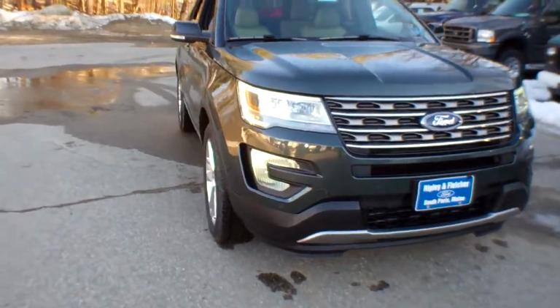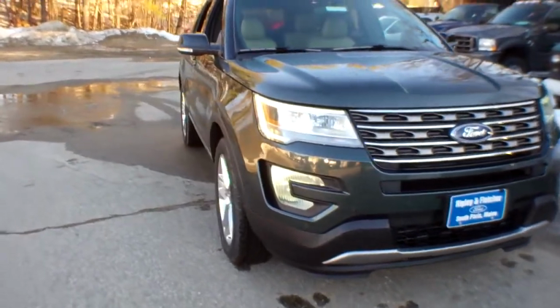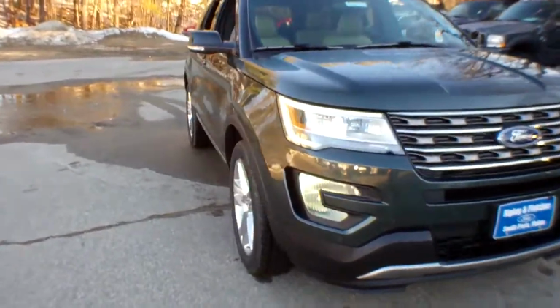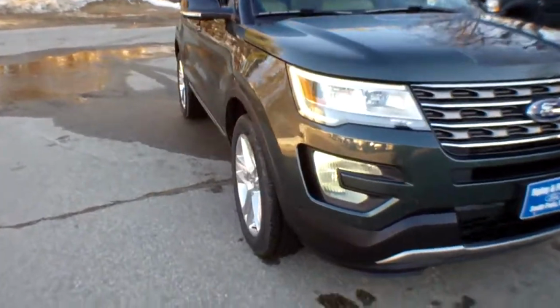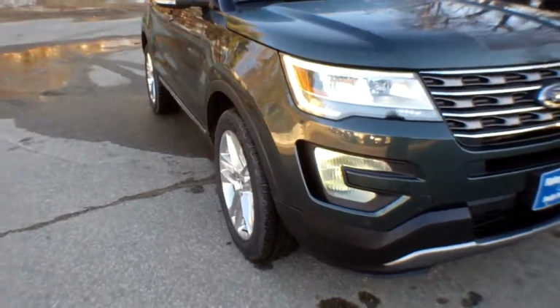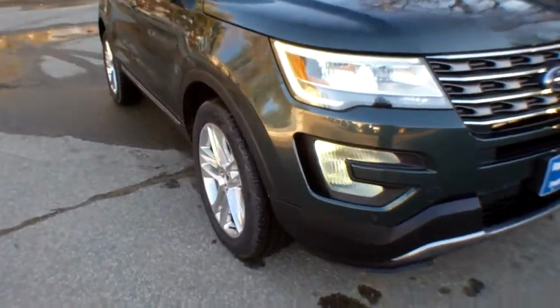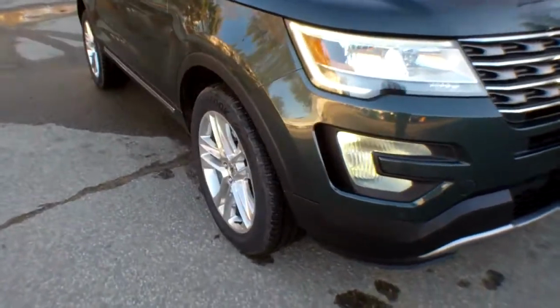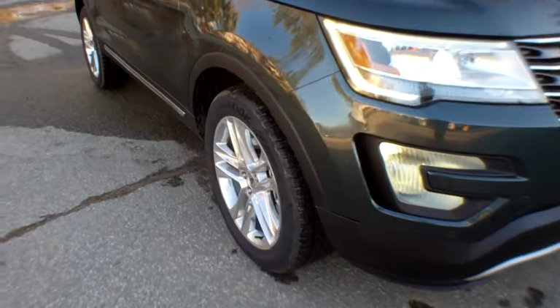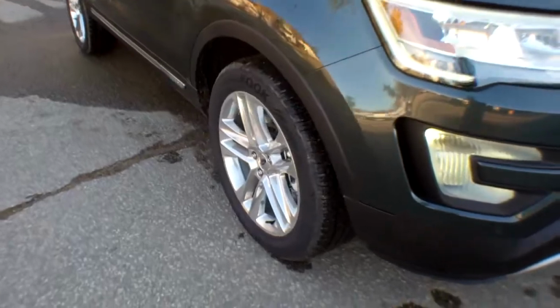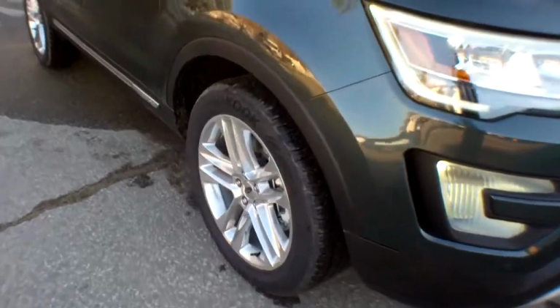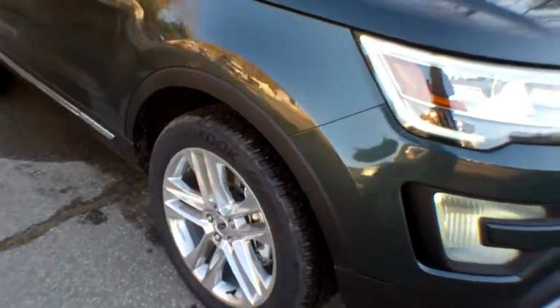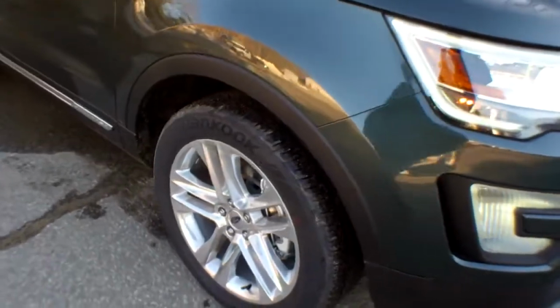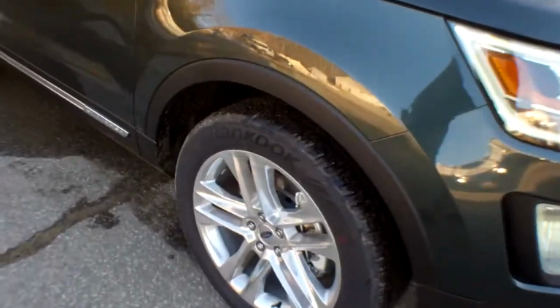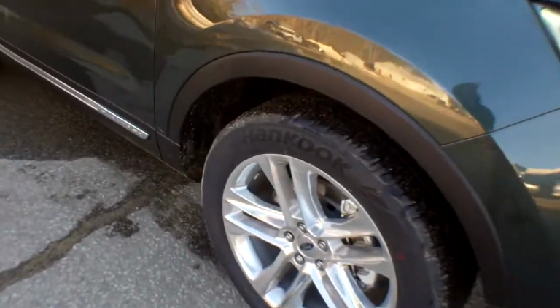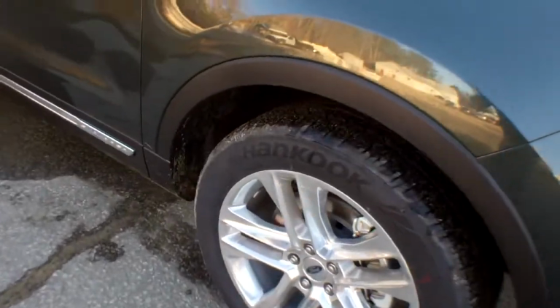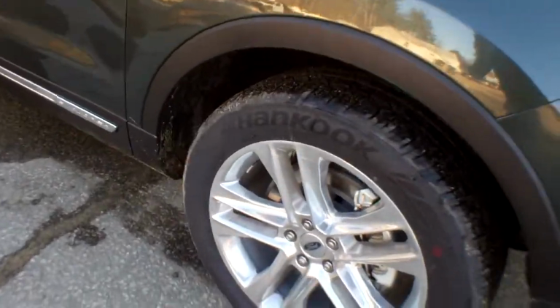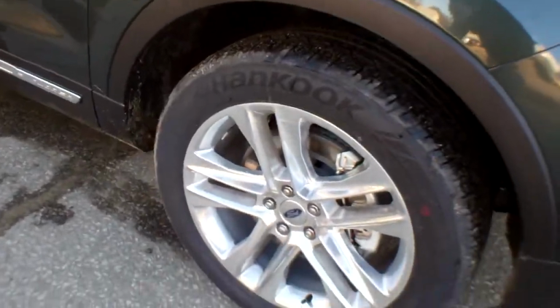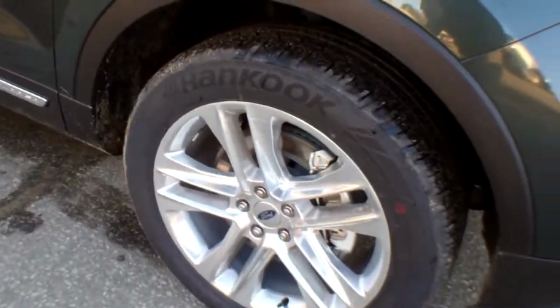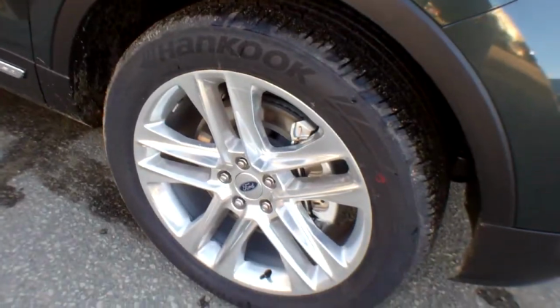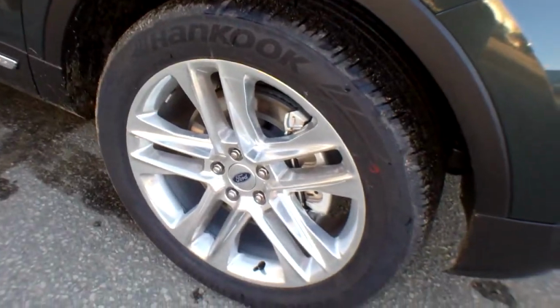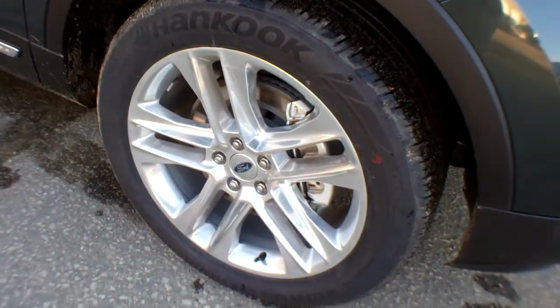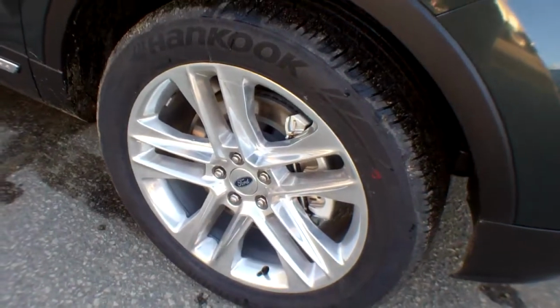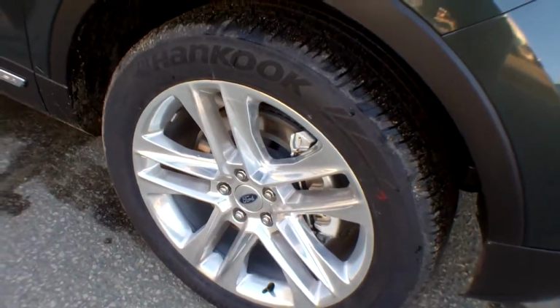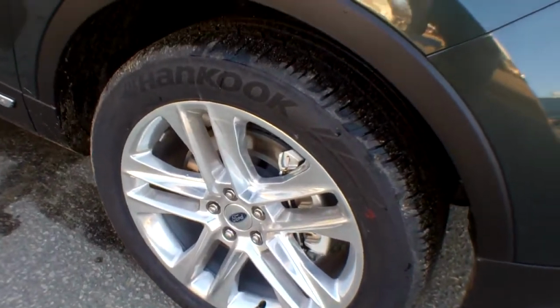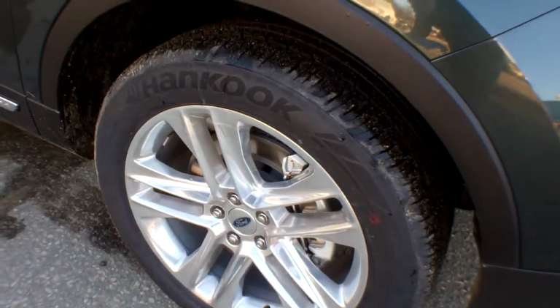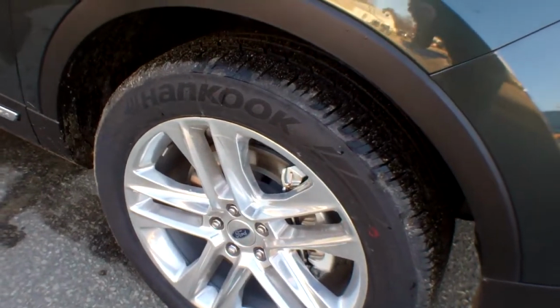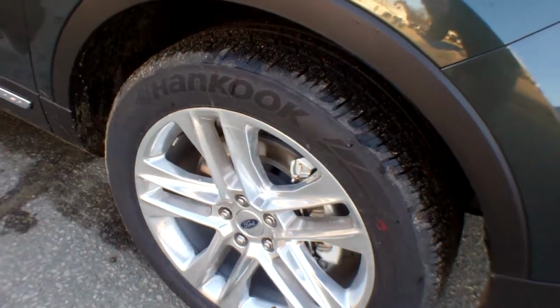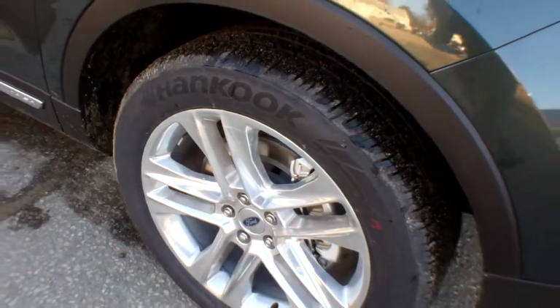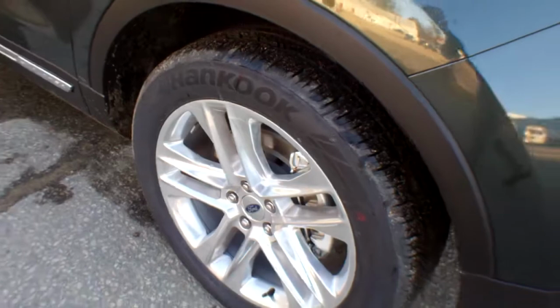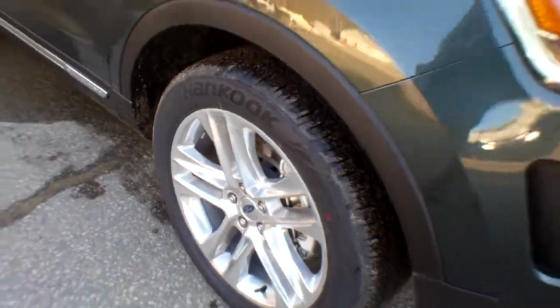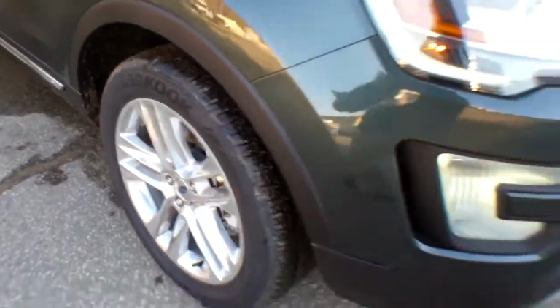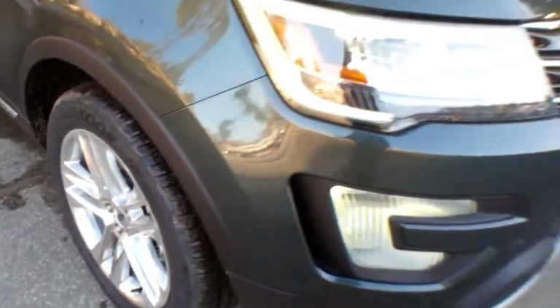This truck is riding on 20-inch polished aluminum rims. Look at that — beautiful rims.